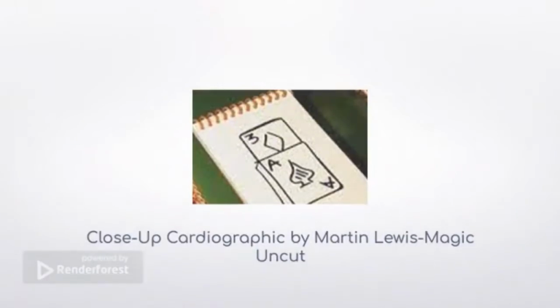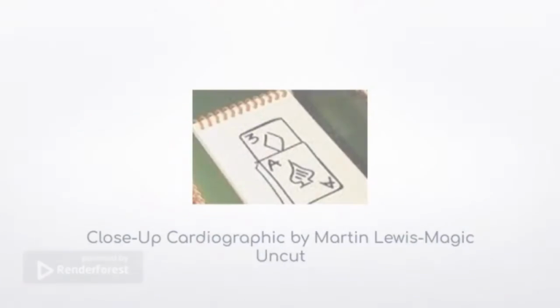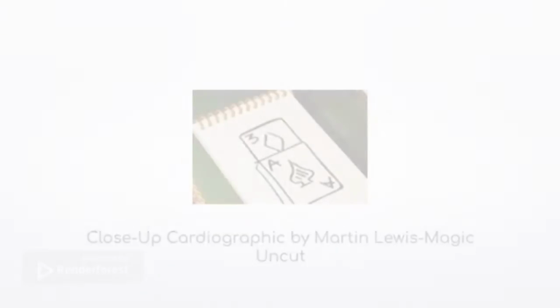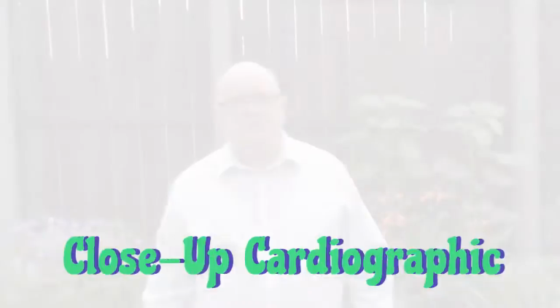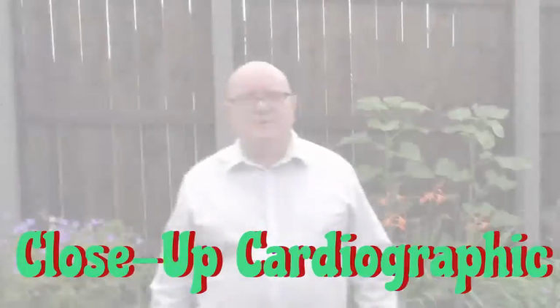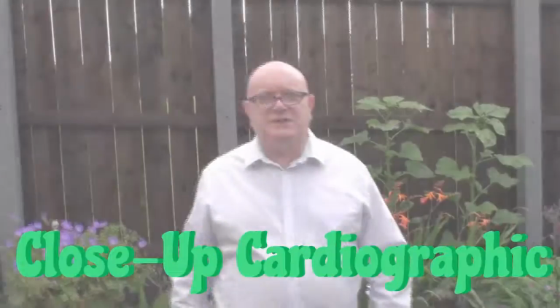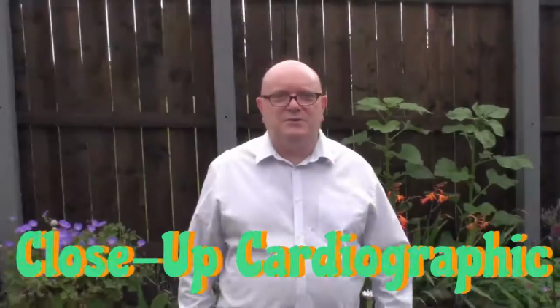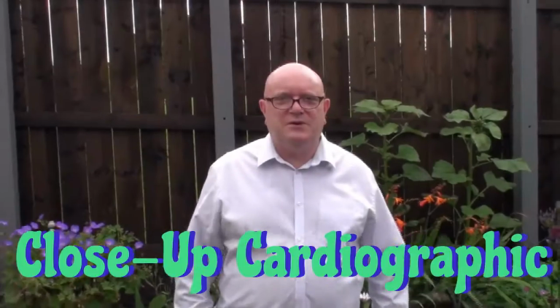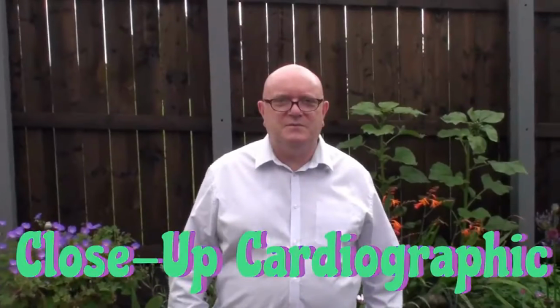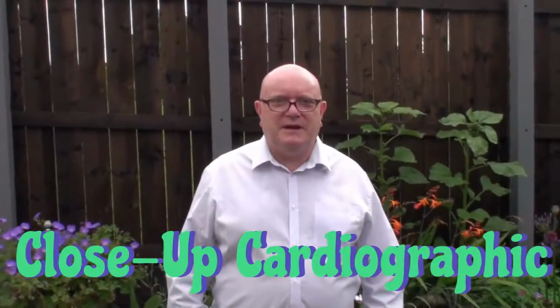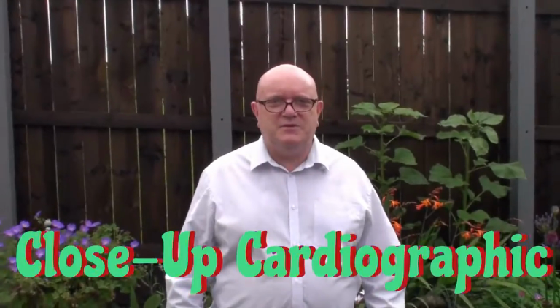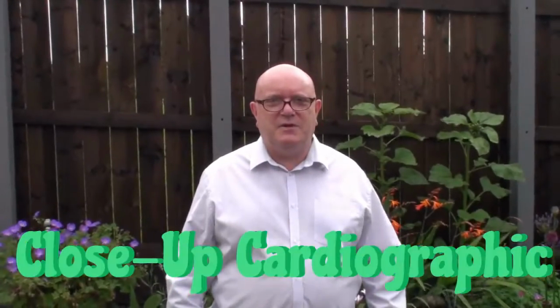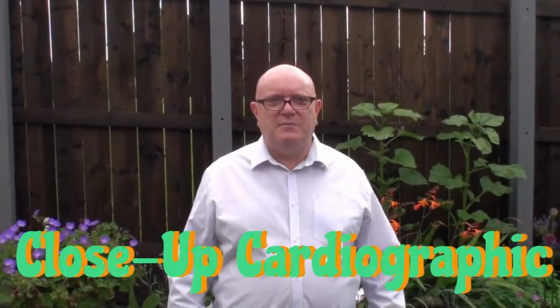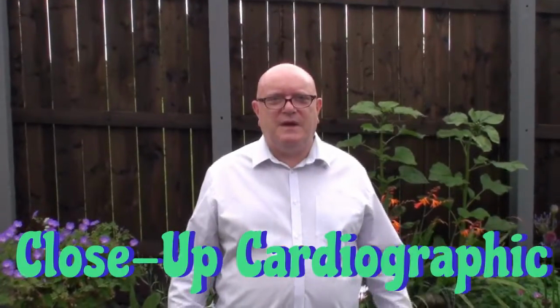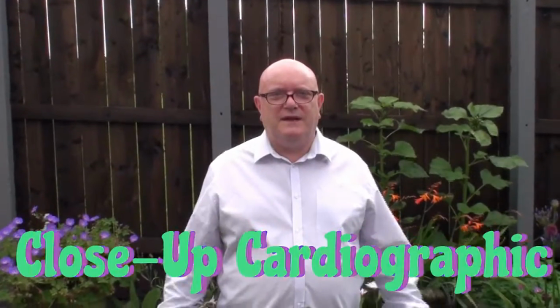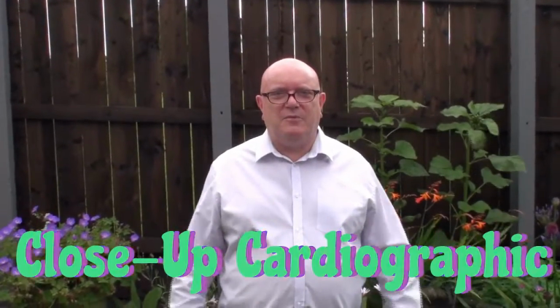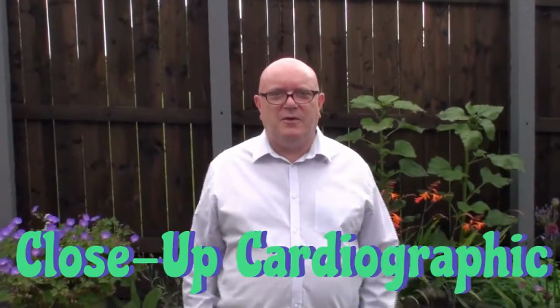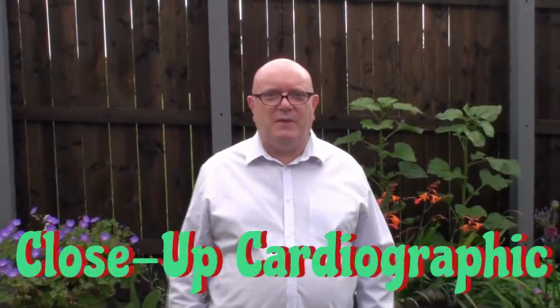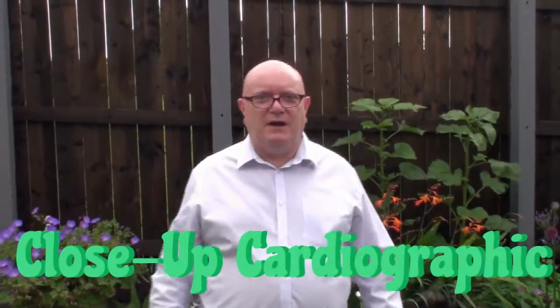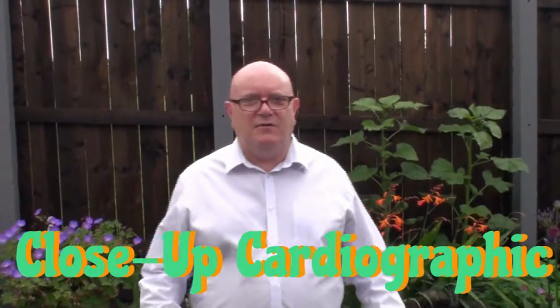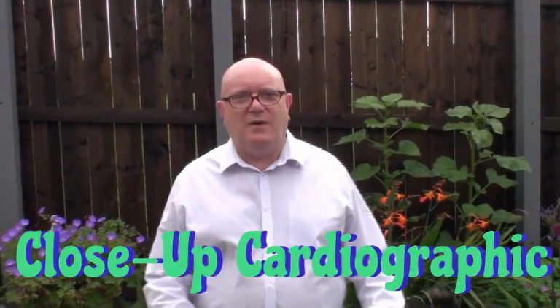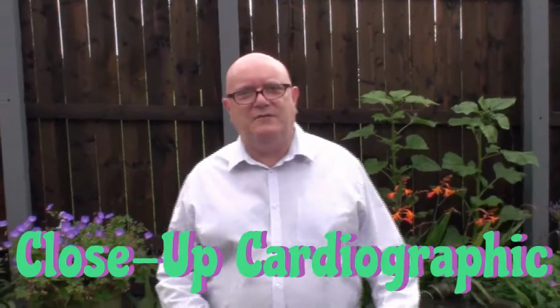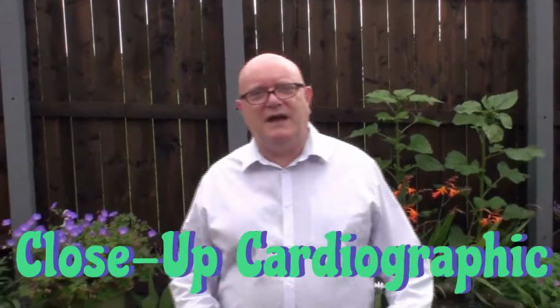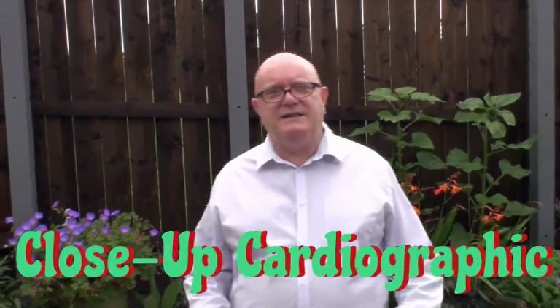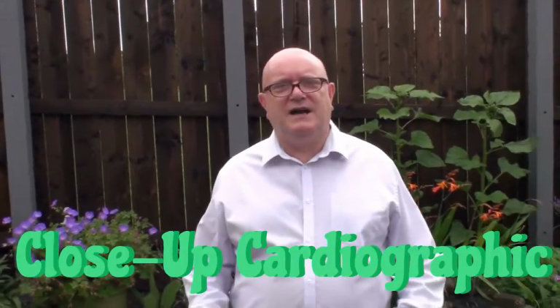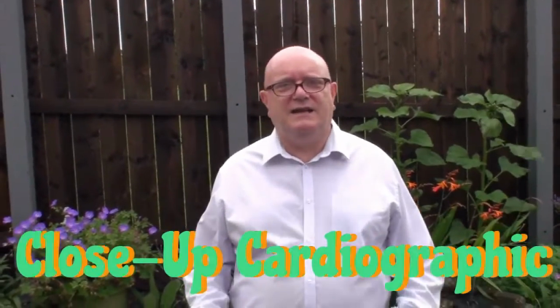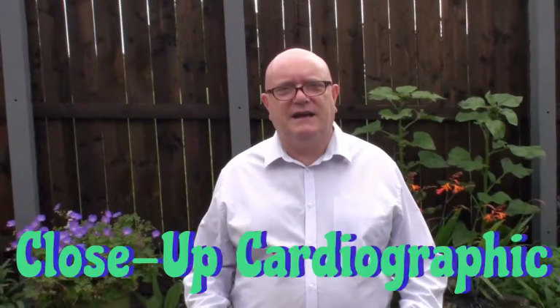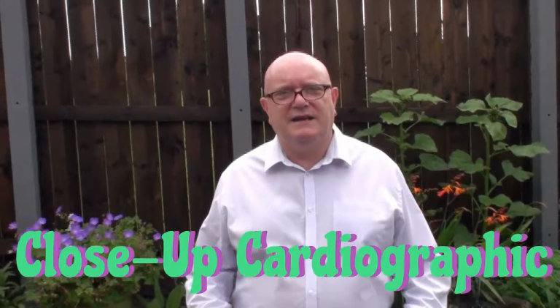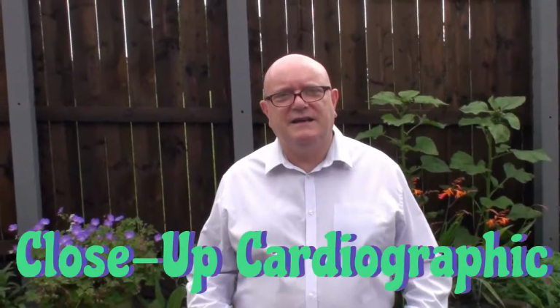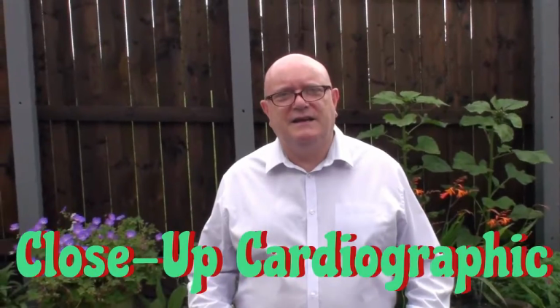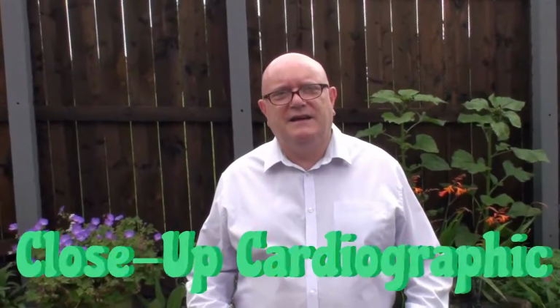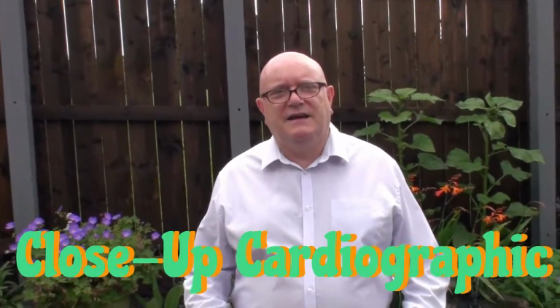Hi and welcome to Magic Uncut. My name's Graeme. Behind the camera we have my lovely wife Diane. Say hi Diane. Hi Diane.